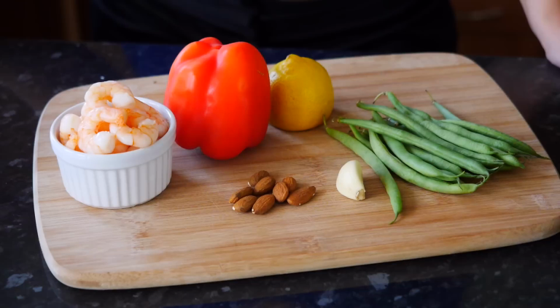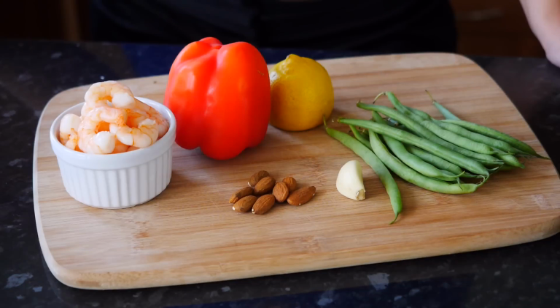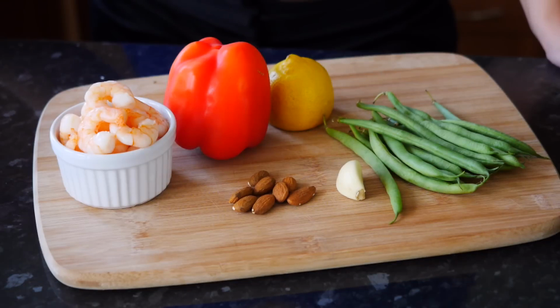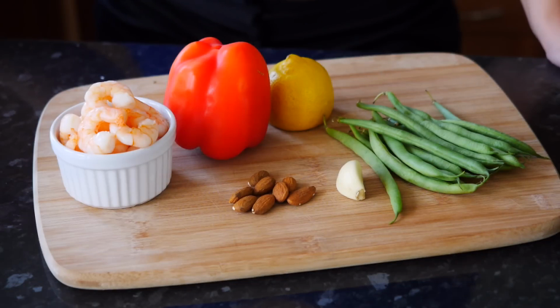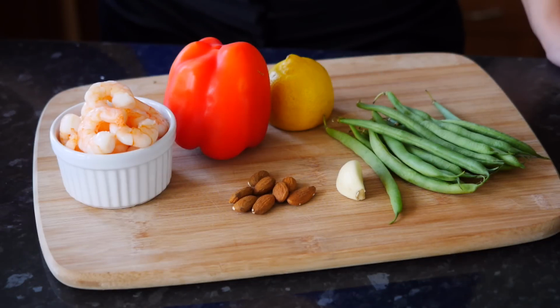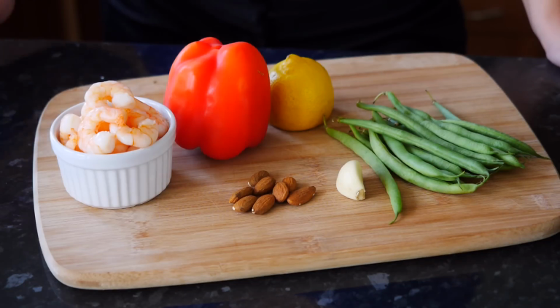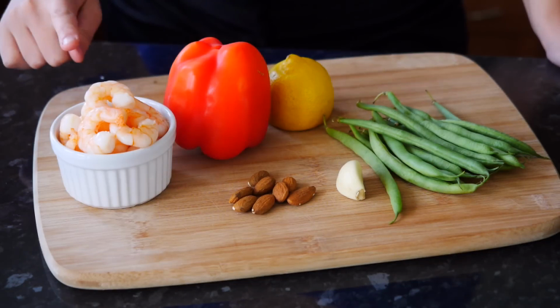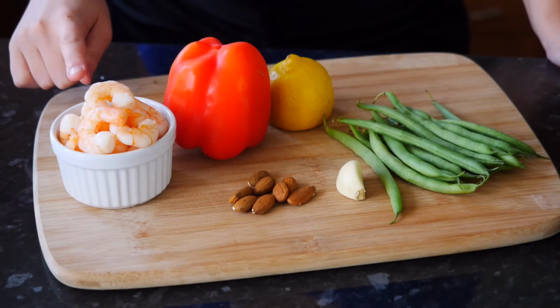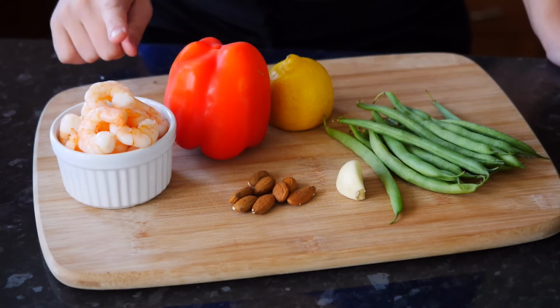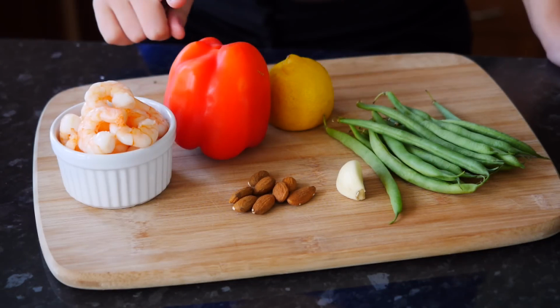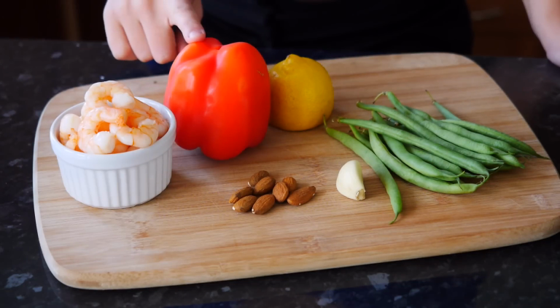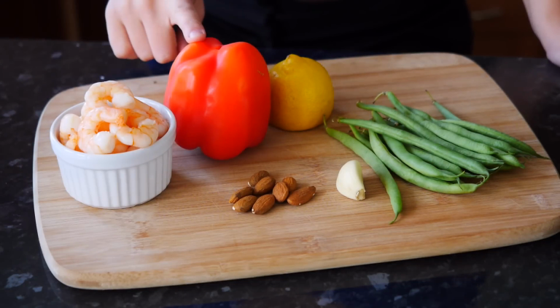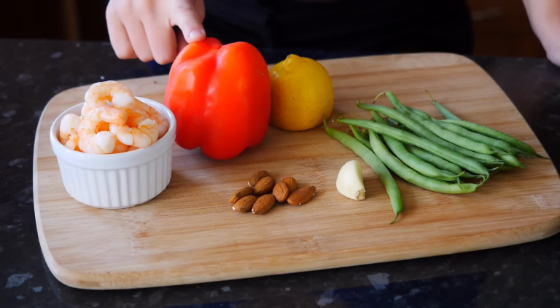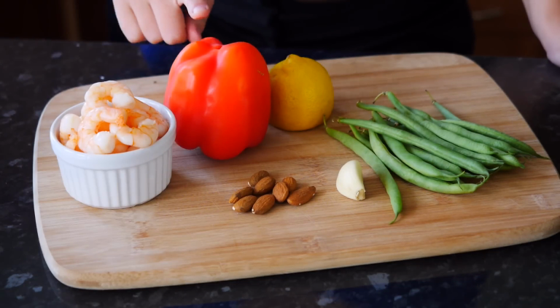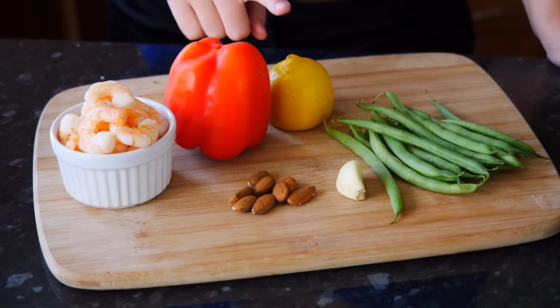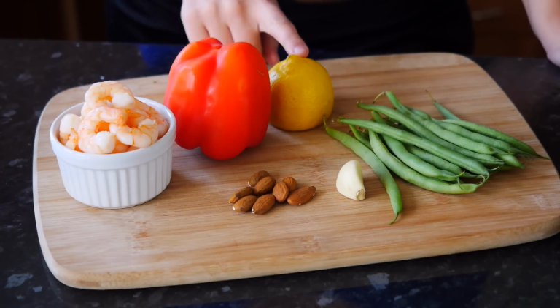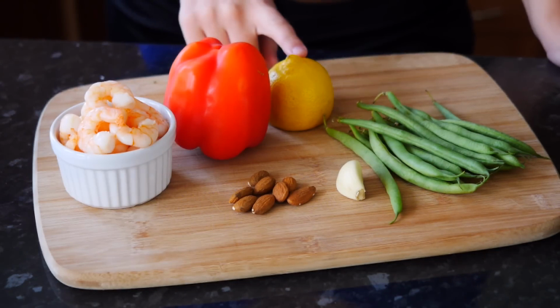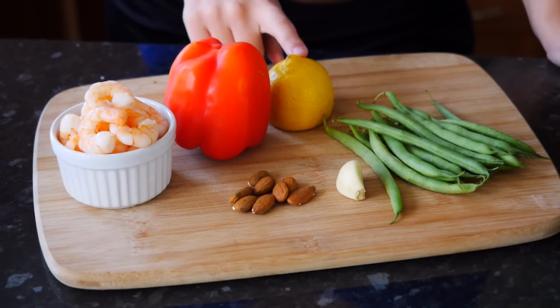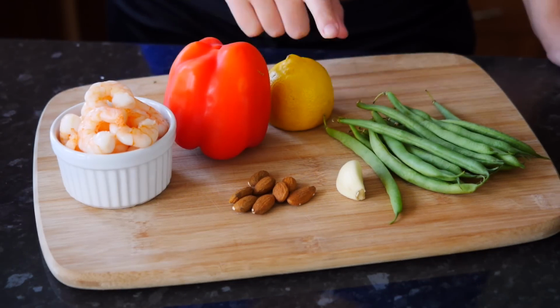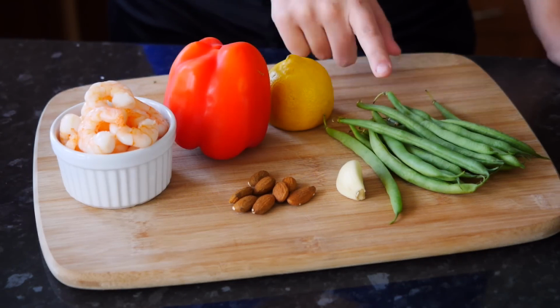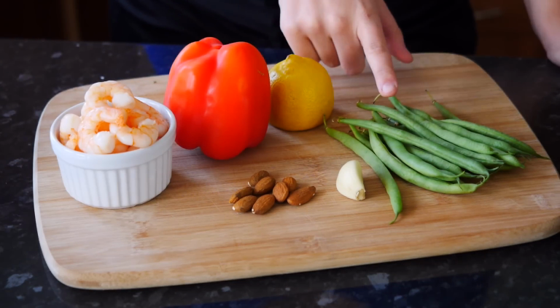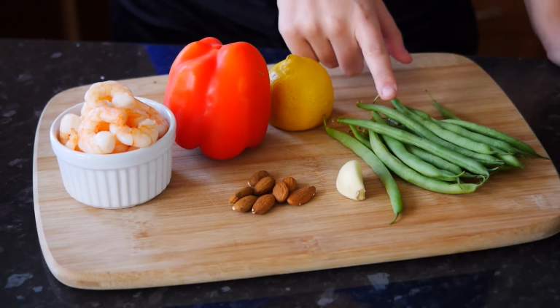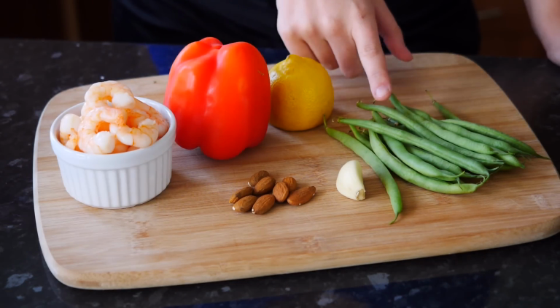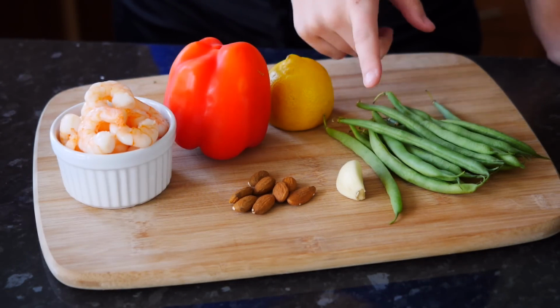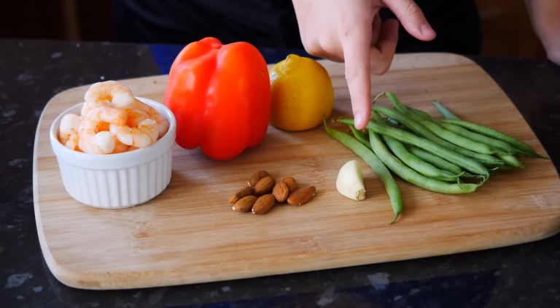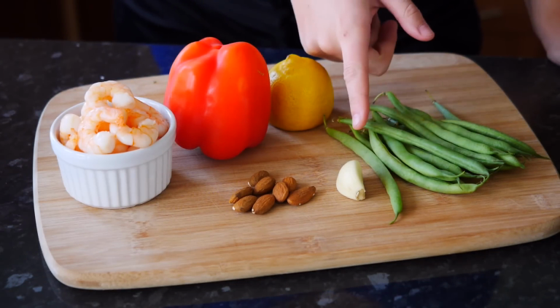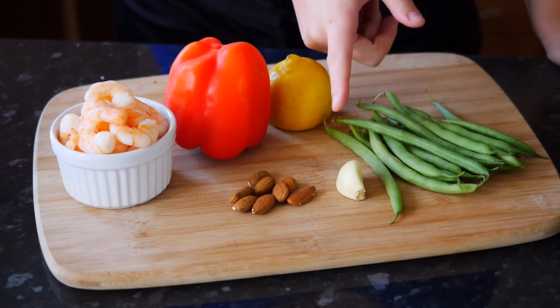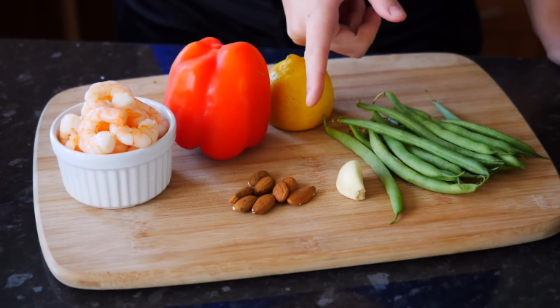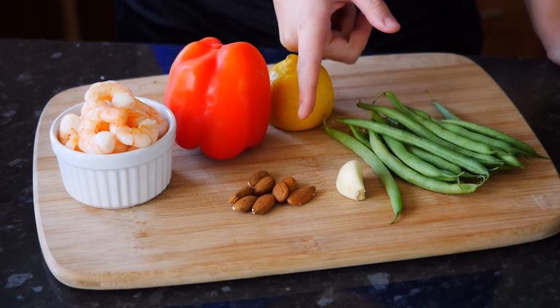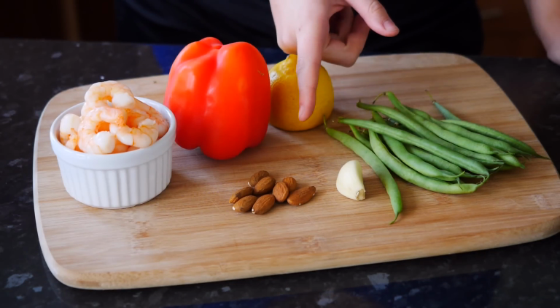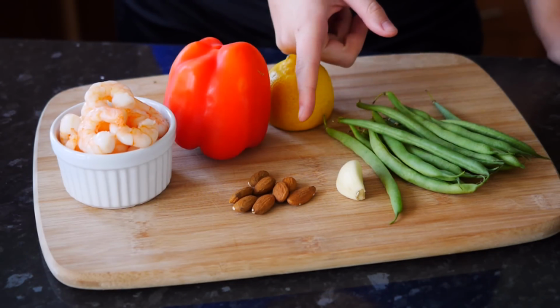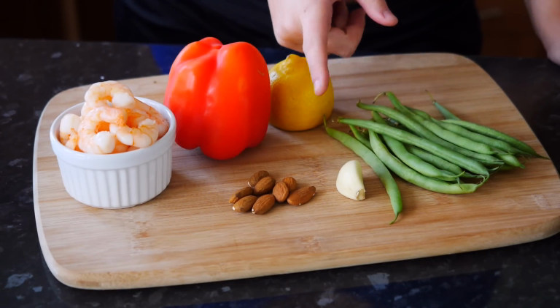We will need prawns, red pepper, lemon, green beans, garlic and almonds.